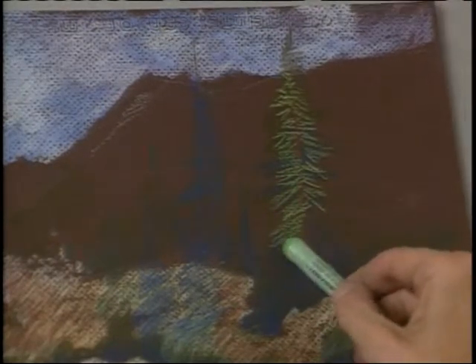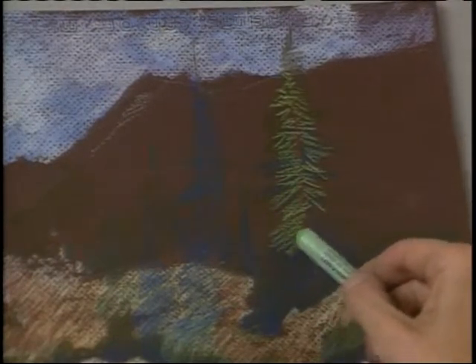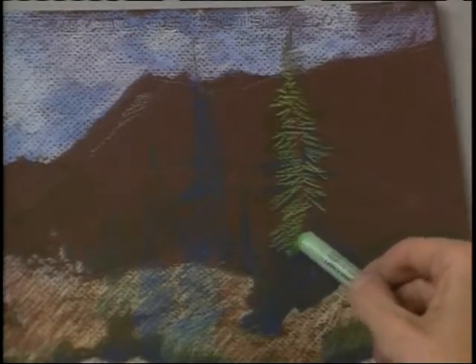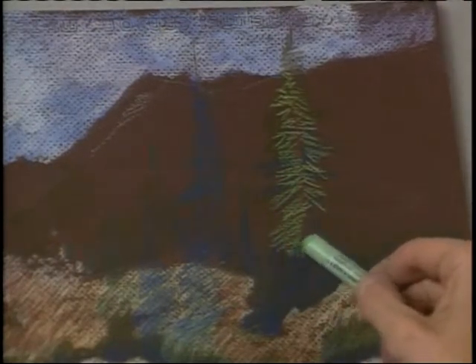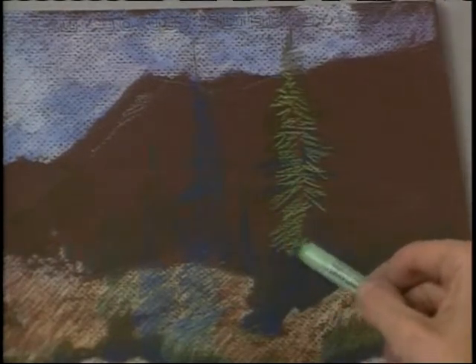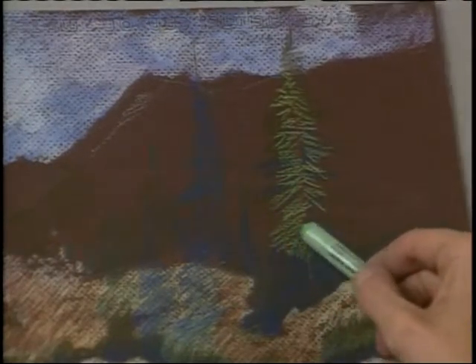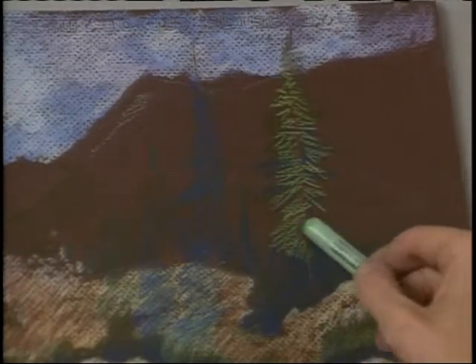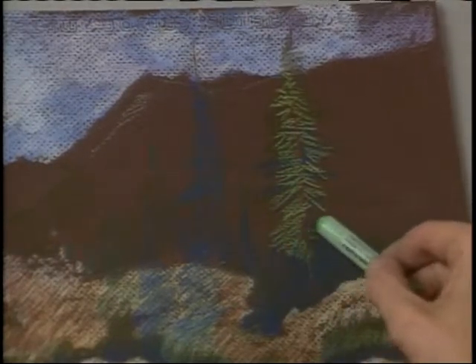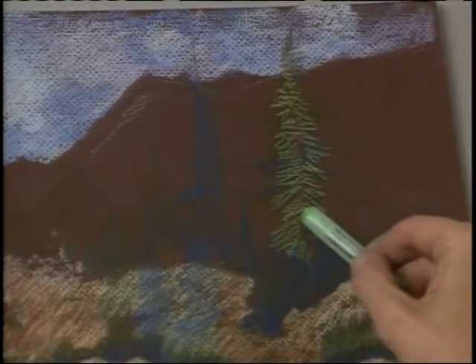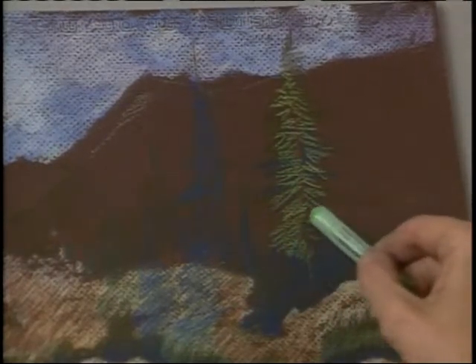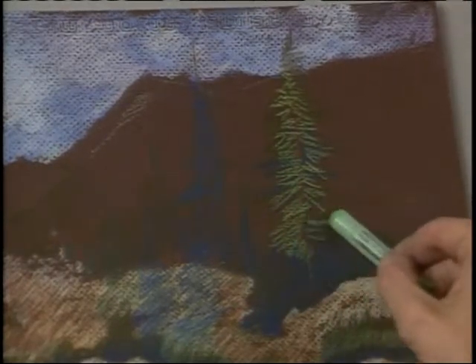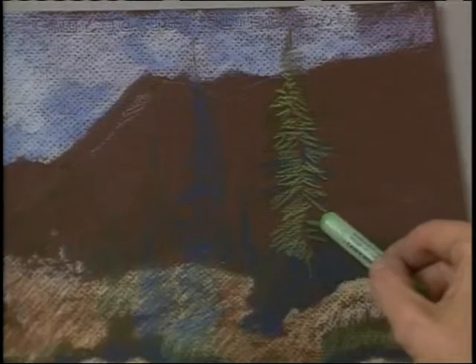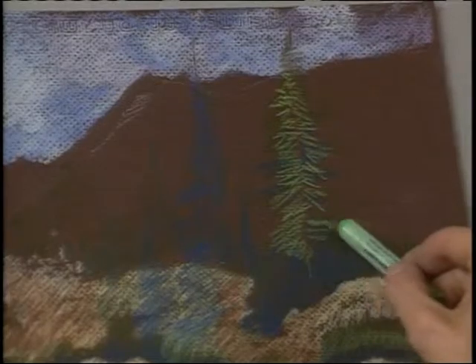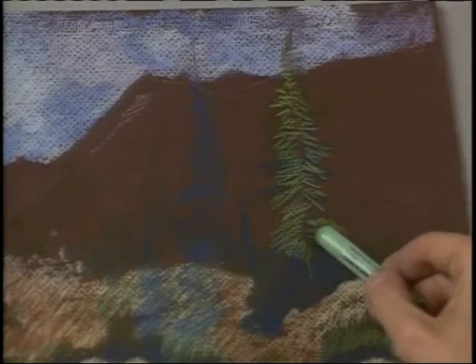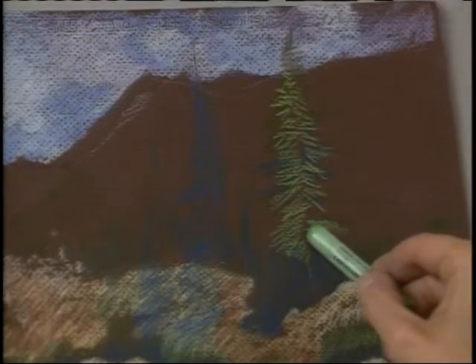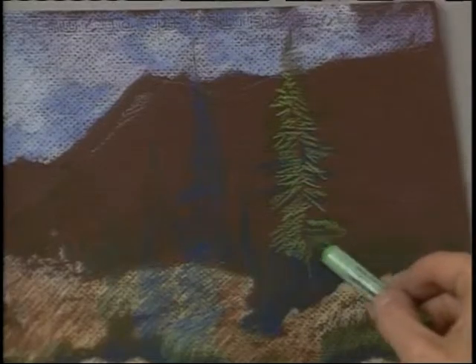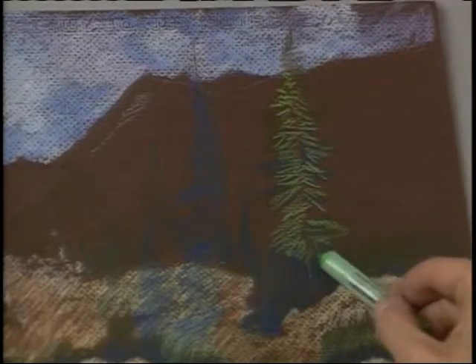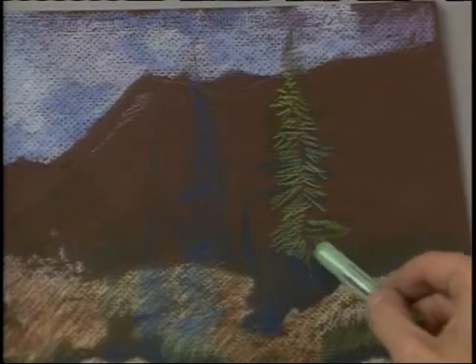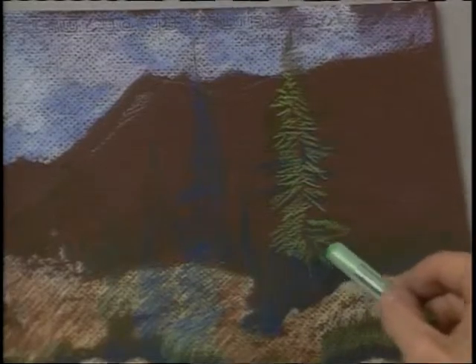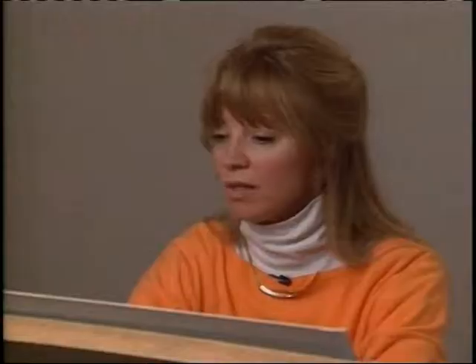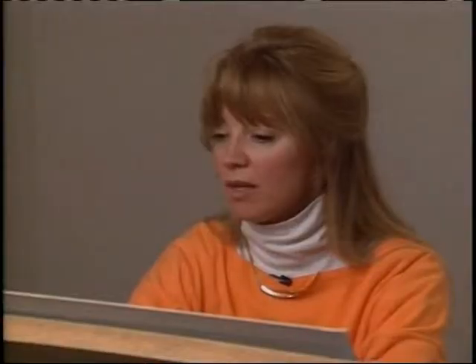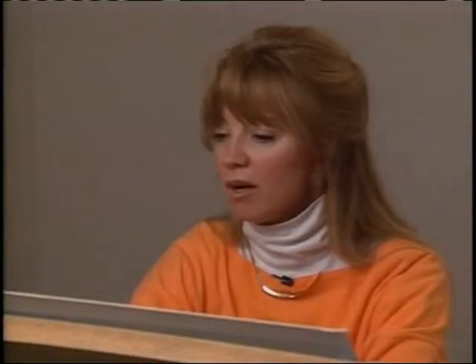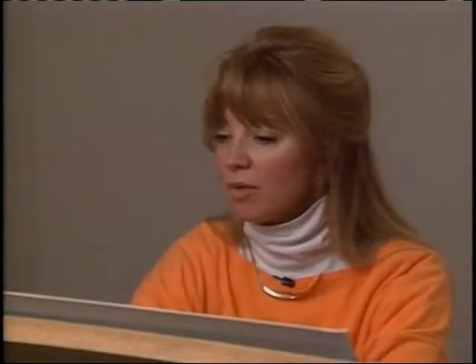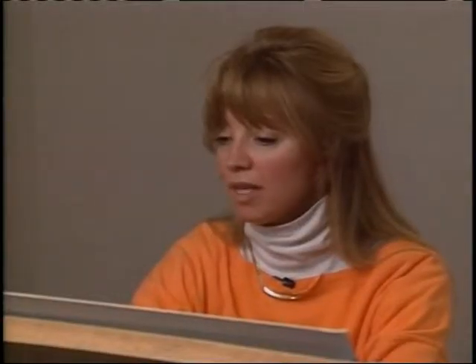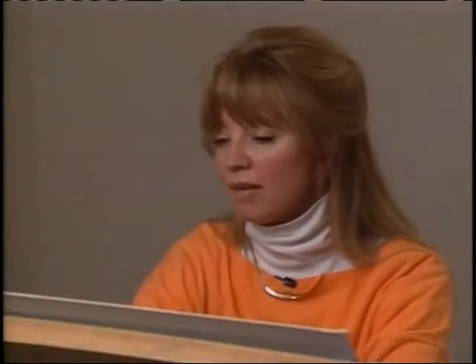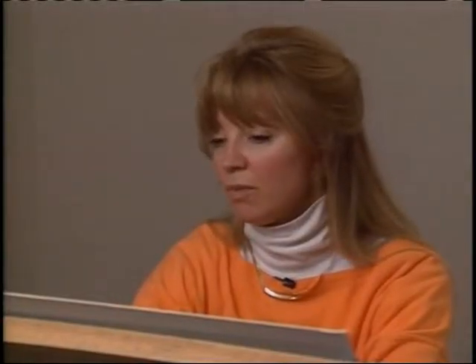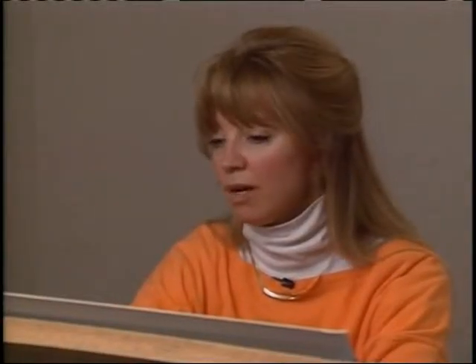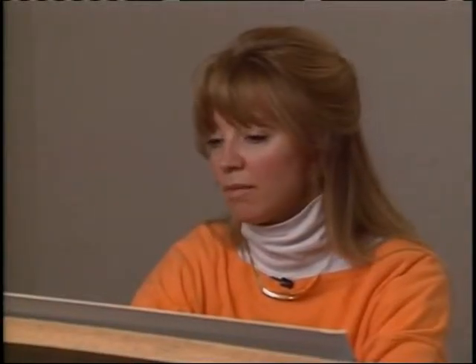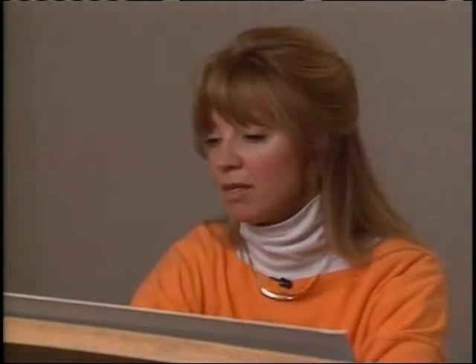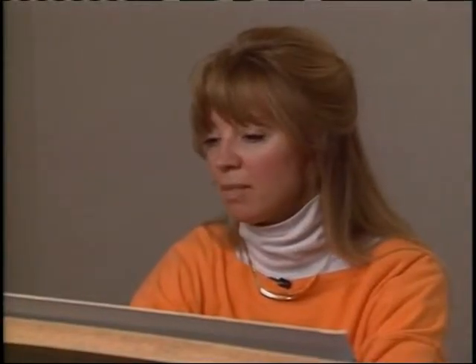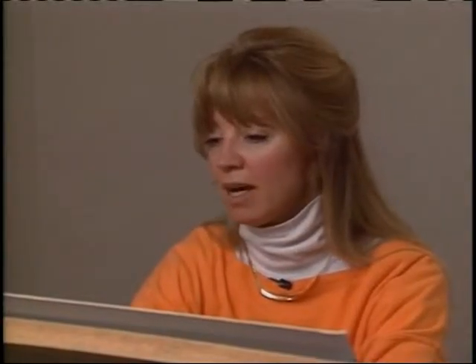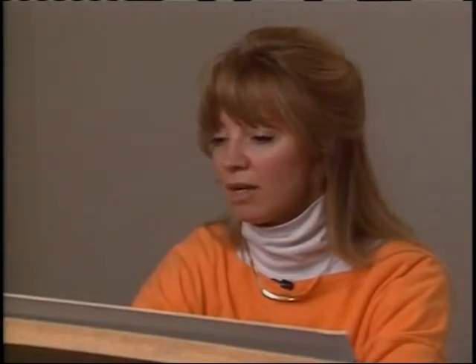I'm using a lighter green pastel on this pine tree so that the color will stand away from the dark background.